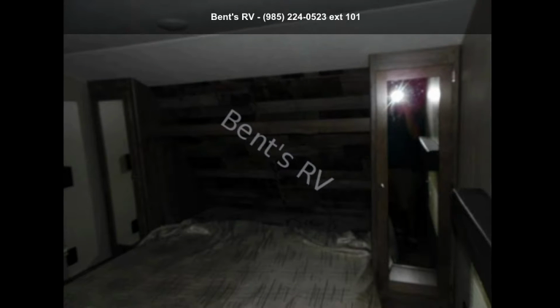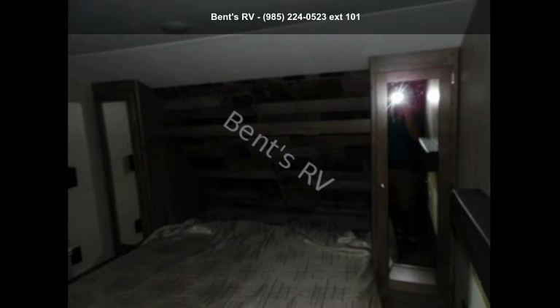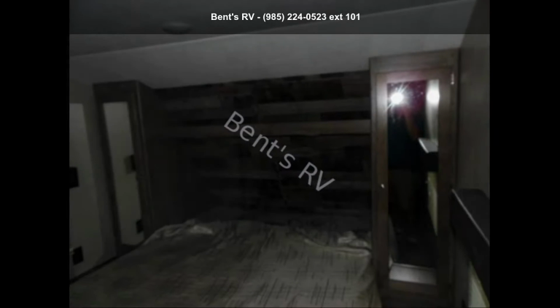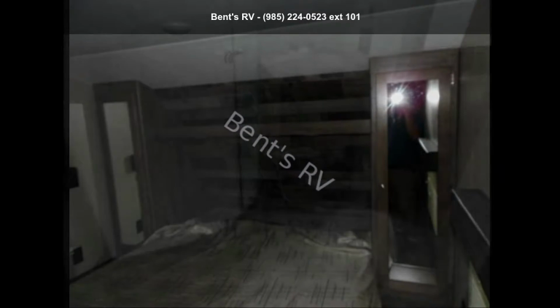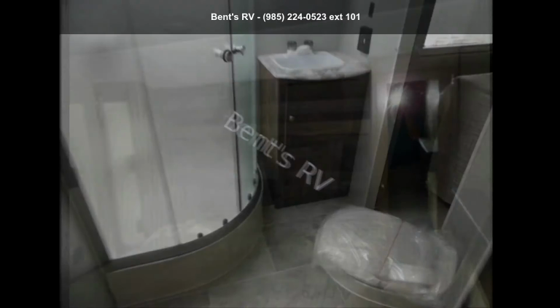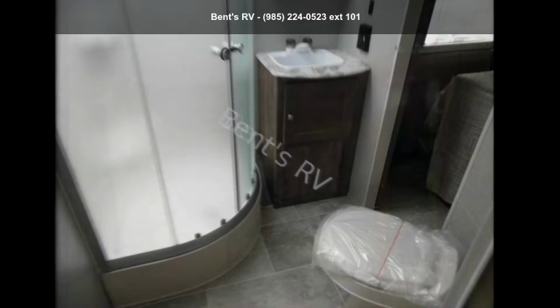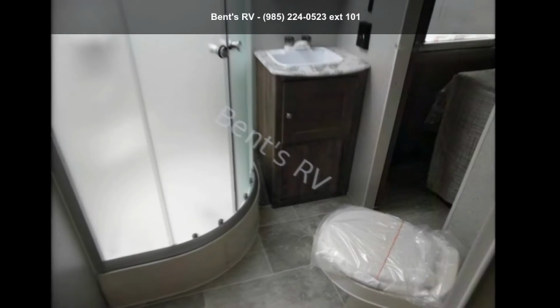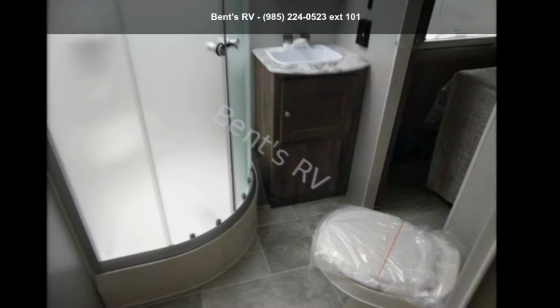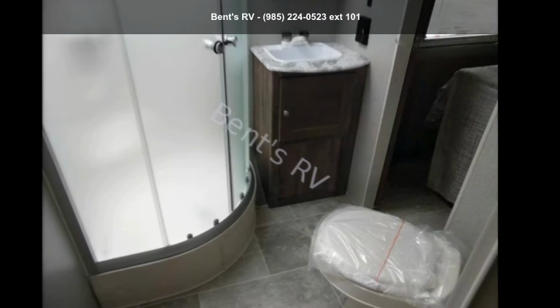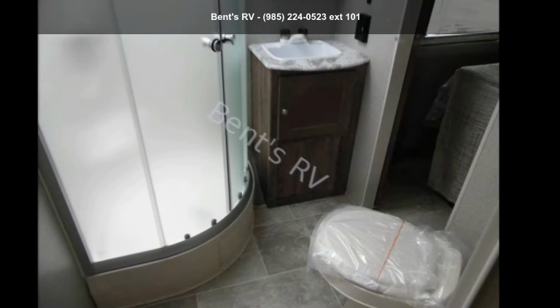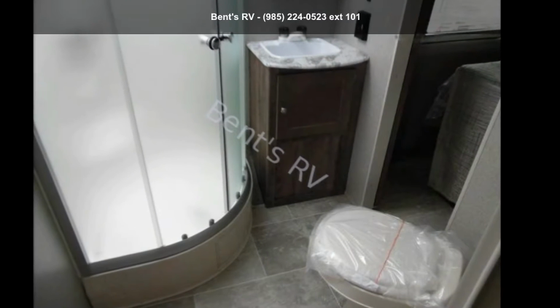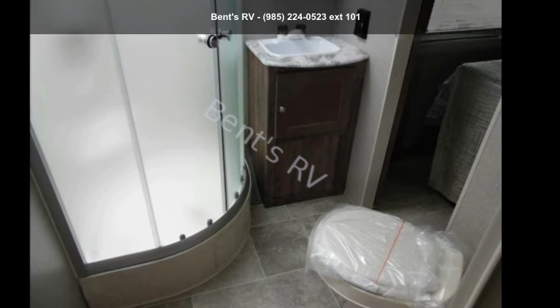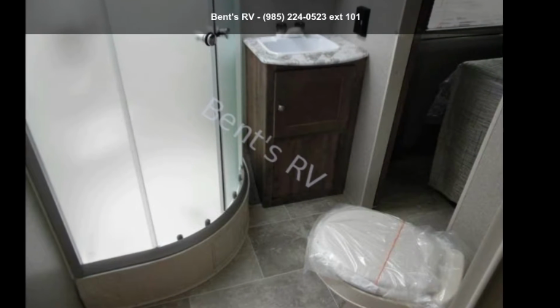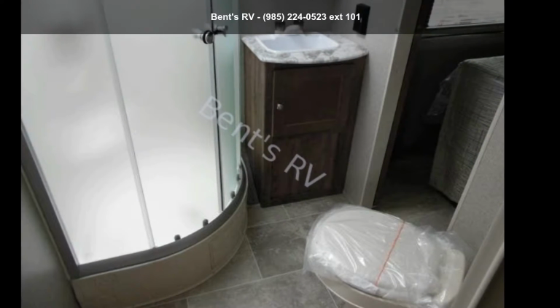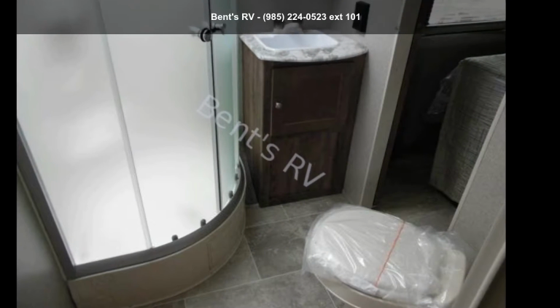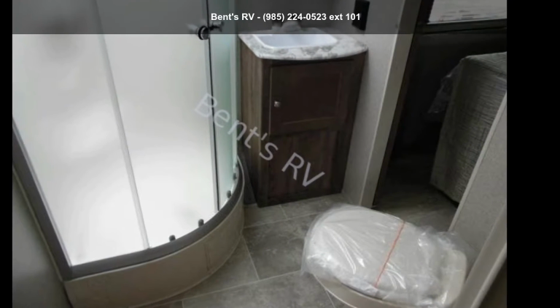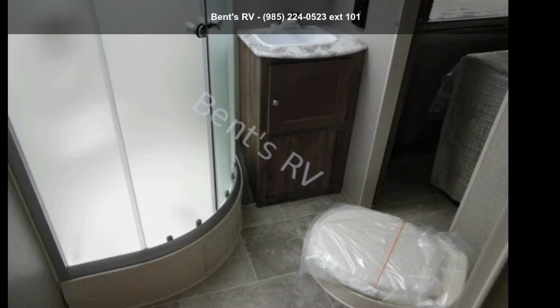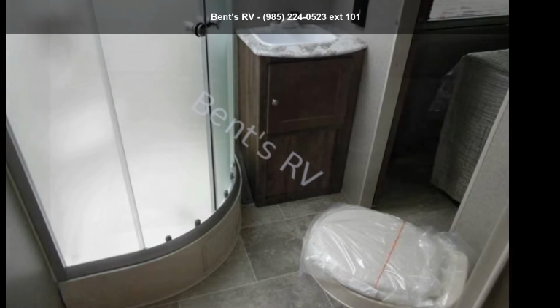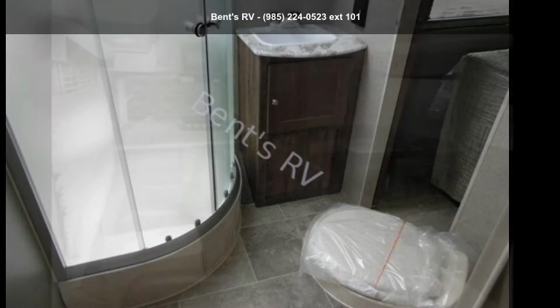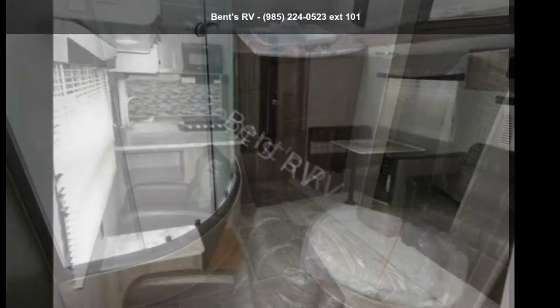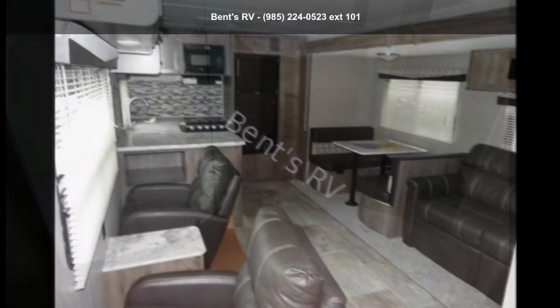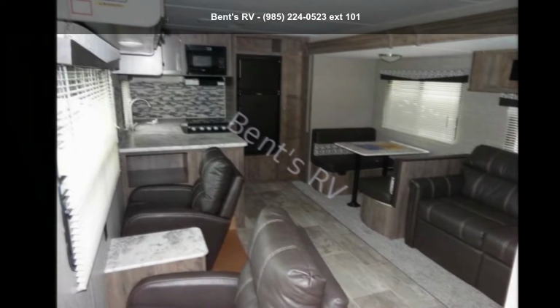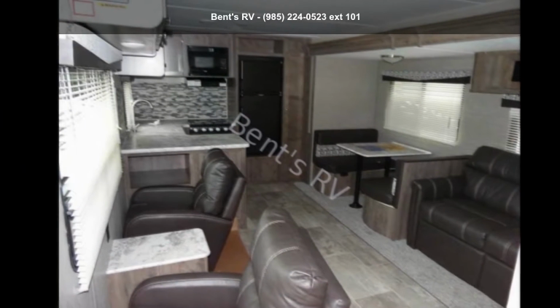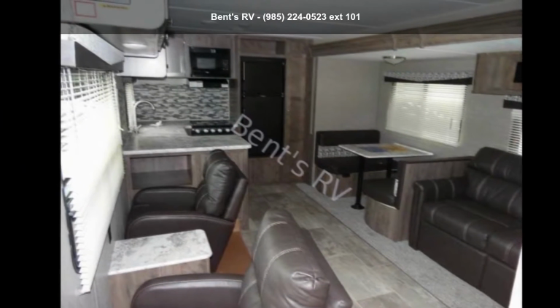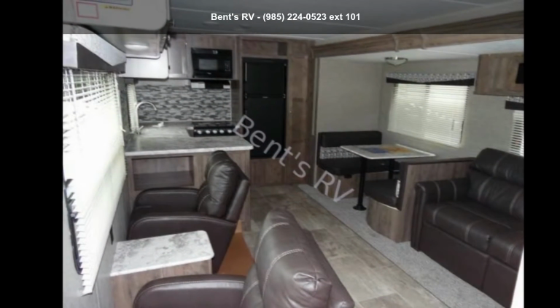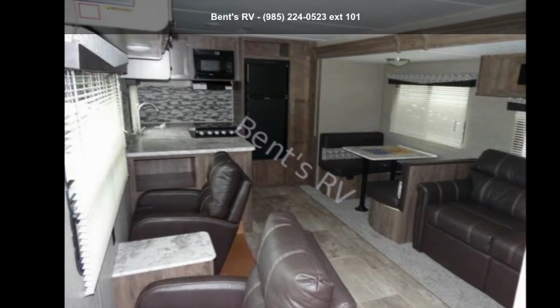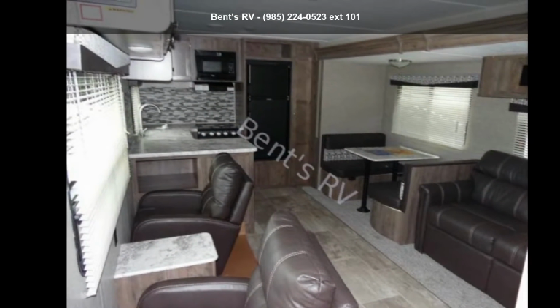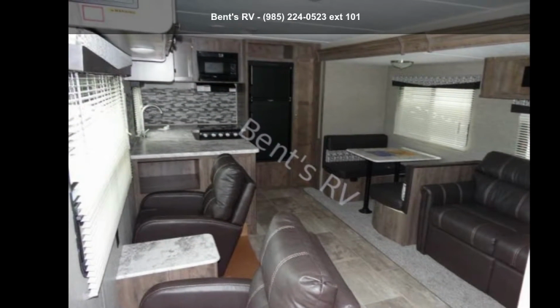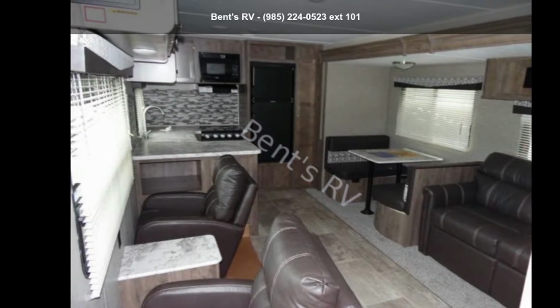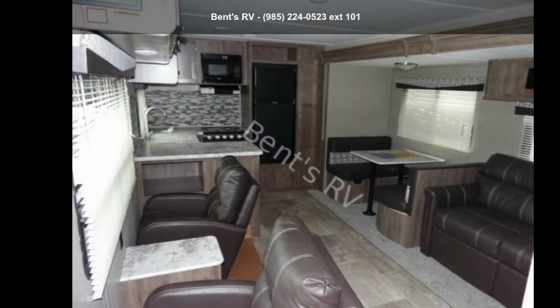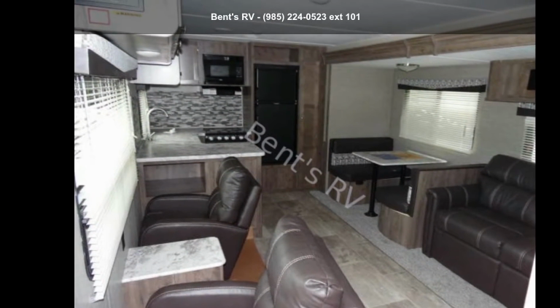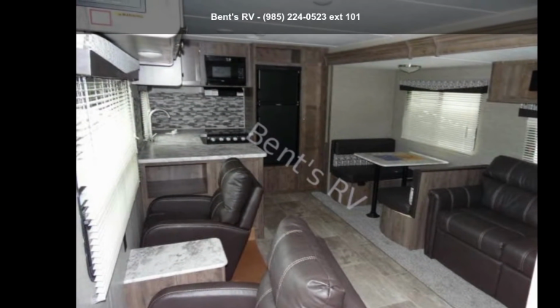An adventure awaits. Let us put you in the right RV for your family. Call now to schedule an appointment to our dealership.